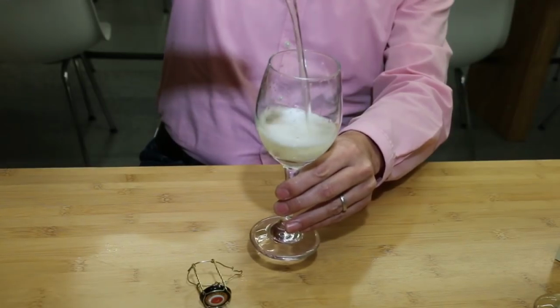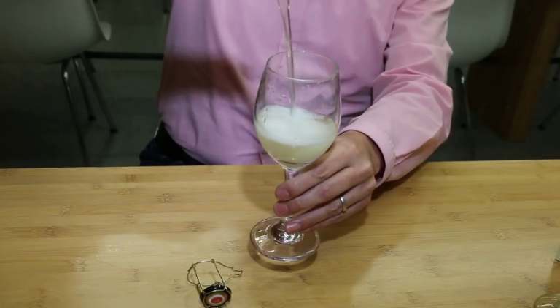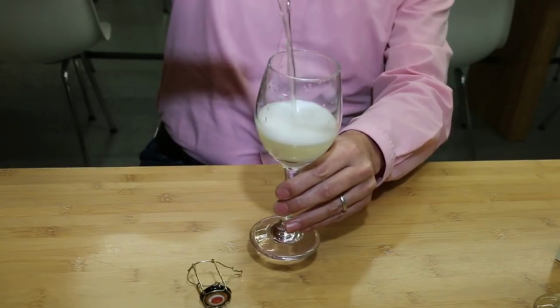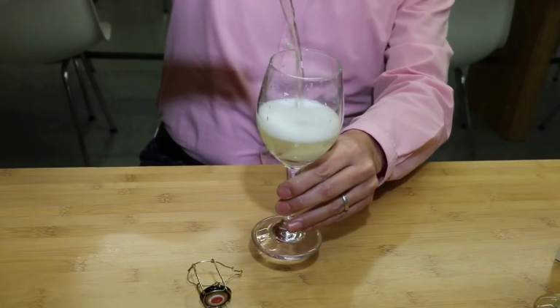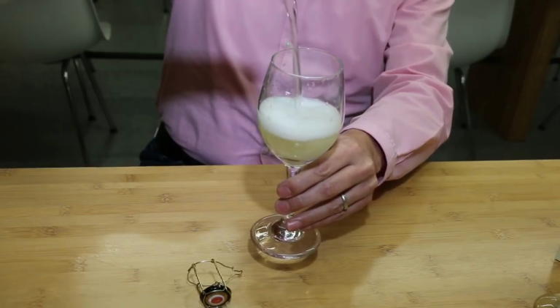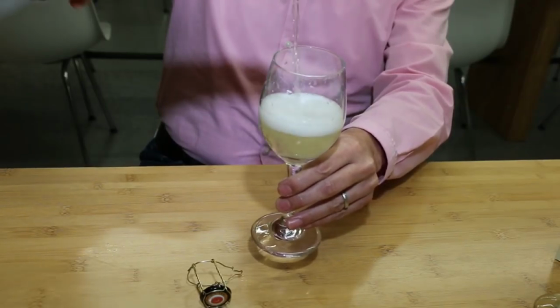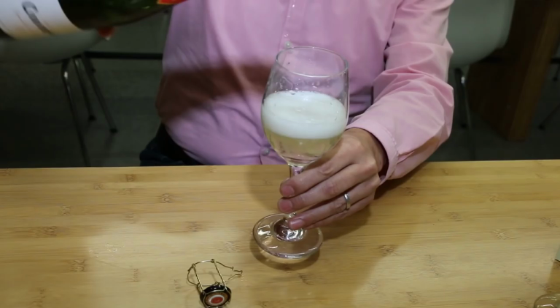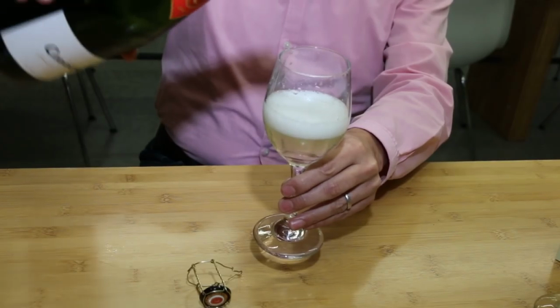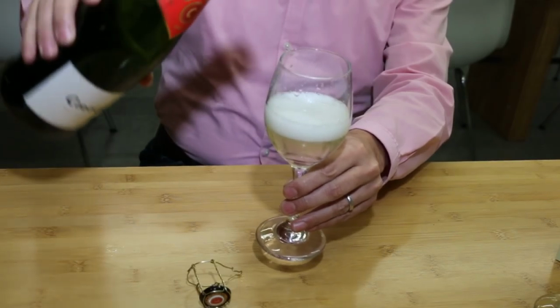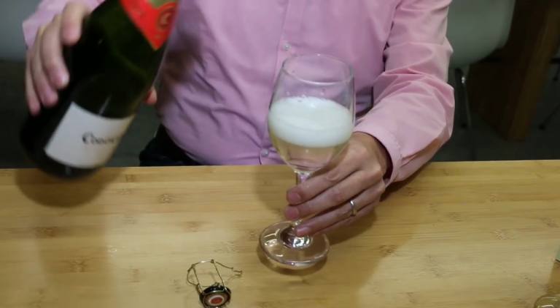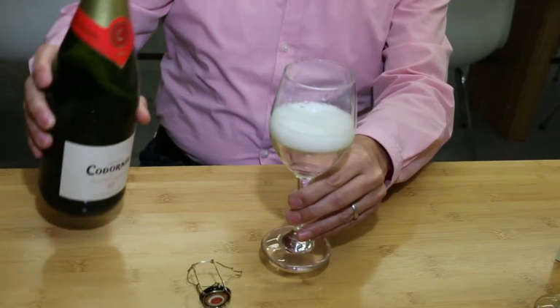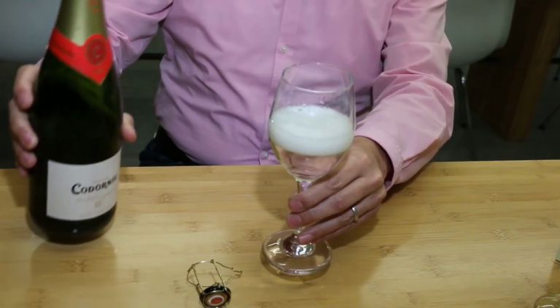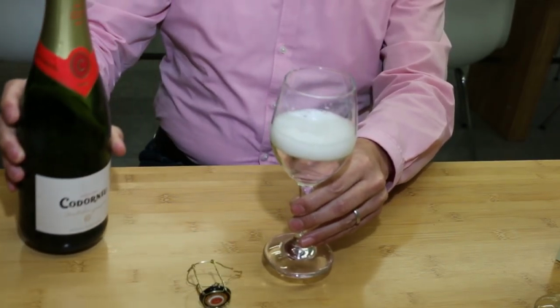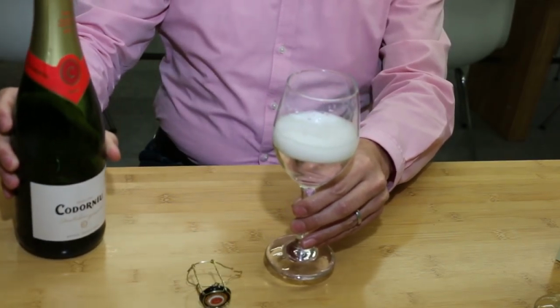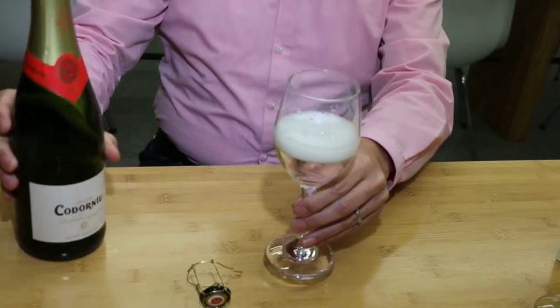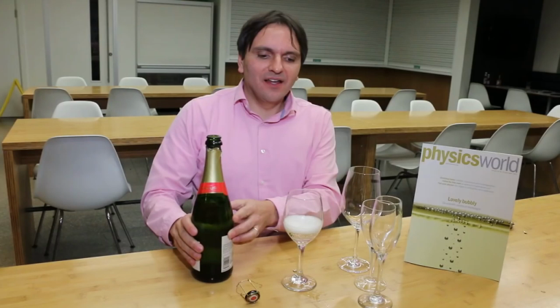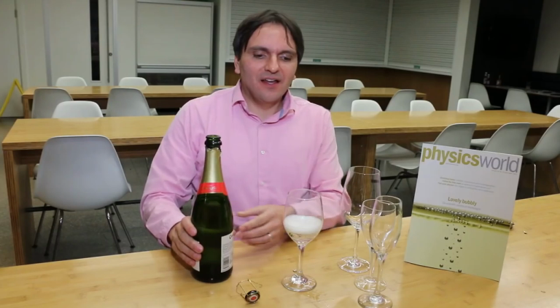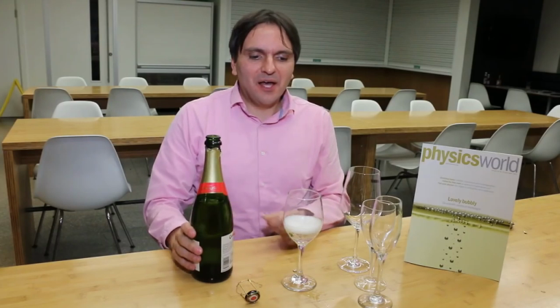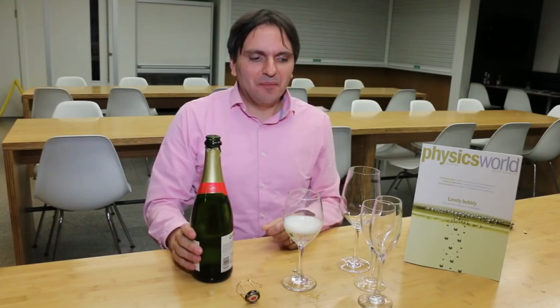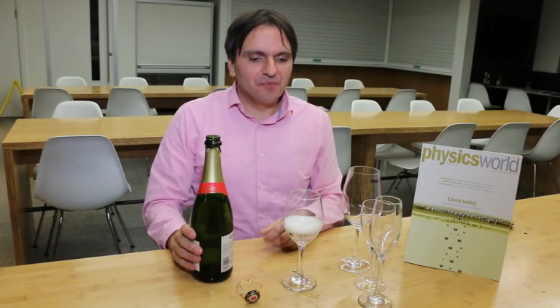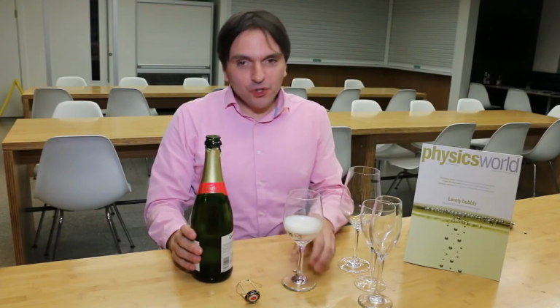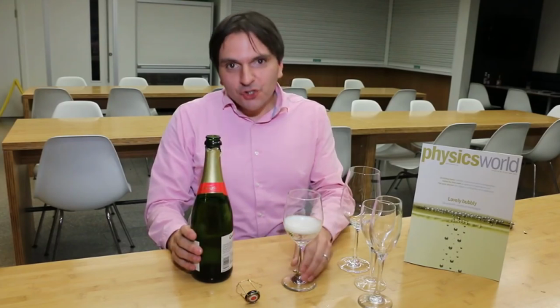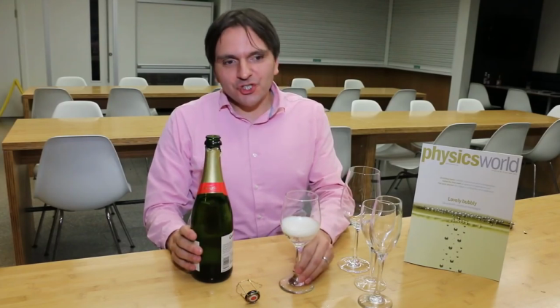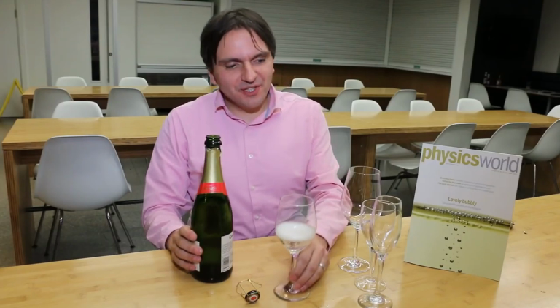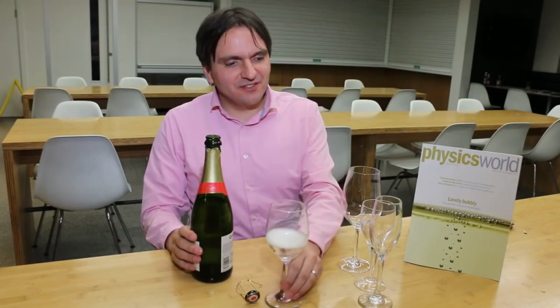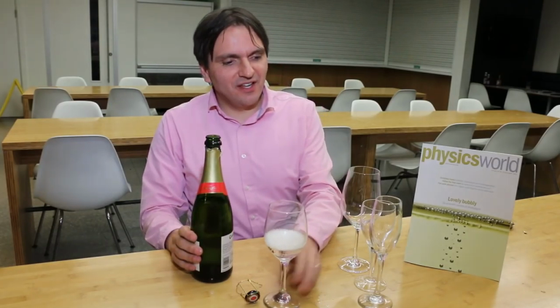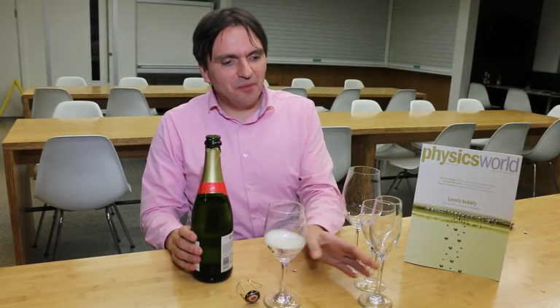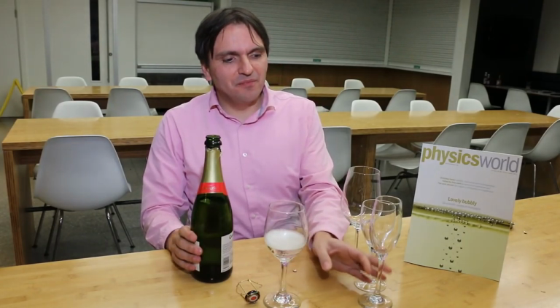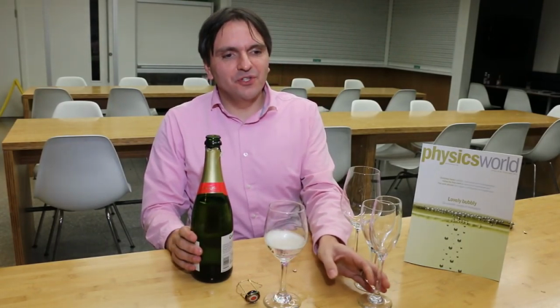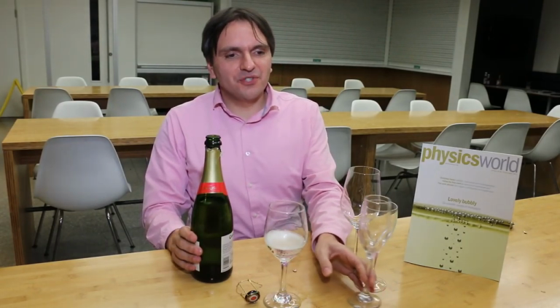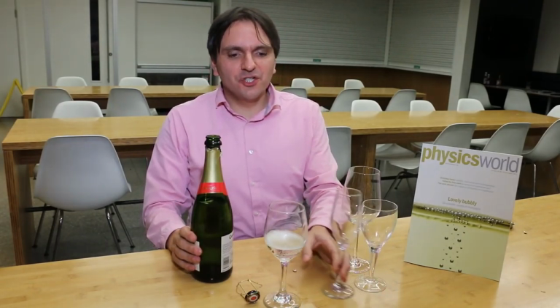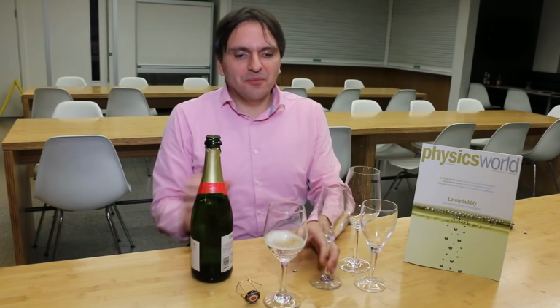Now according to the author of the Physics World feature, he says that the best temperature to serve your champagne — or Cava in this case — is between 8 and 10 degrees.